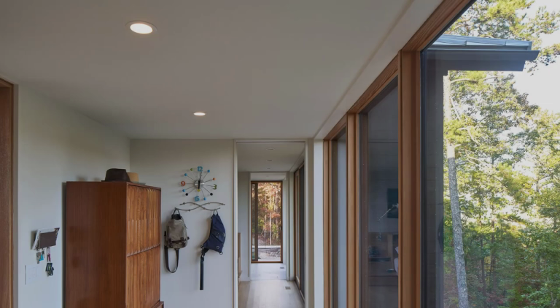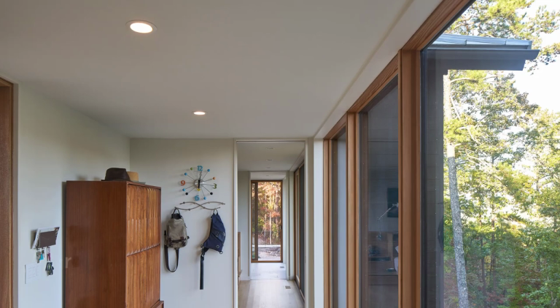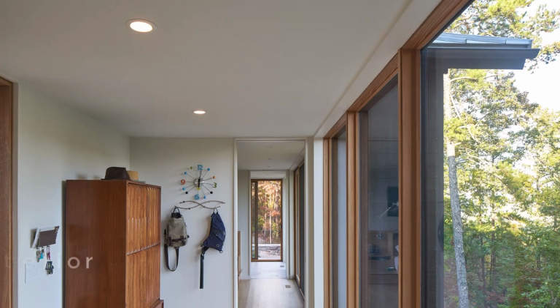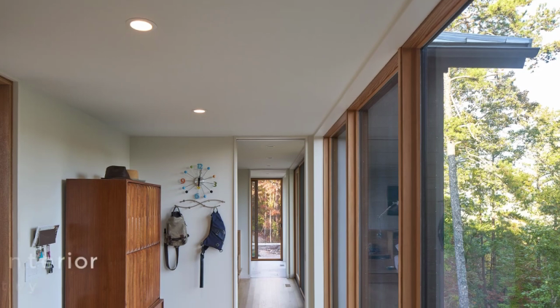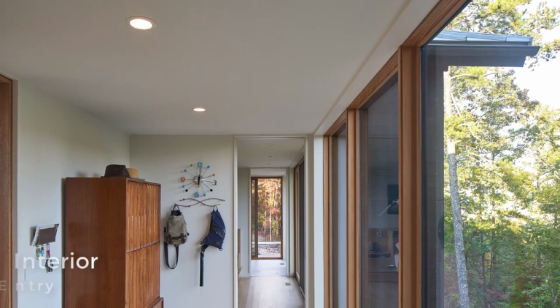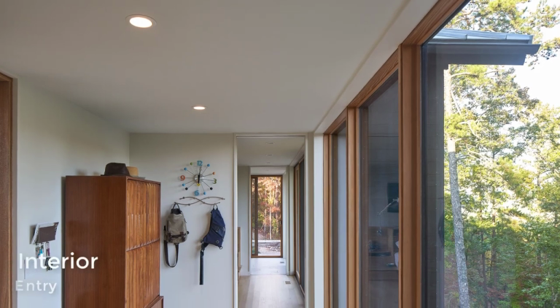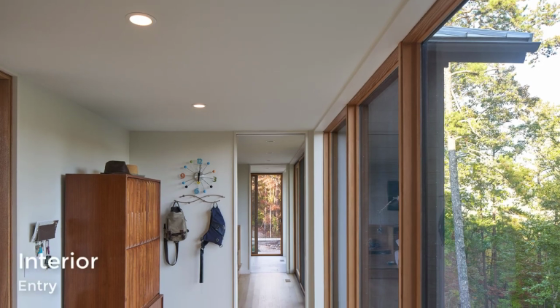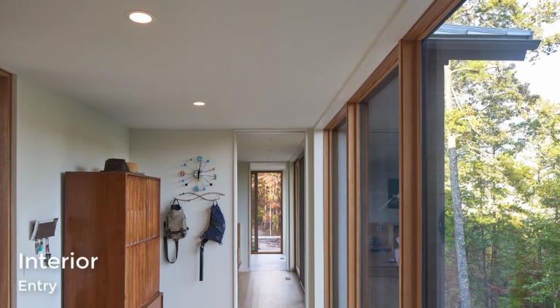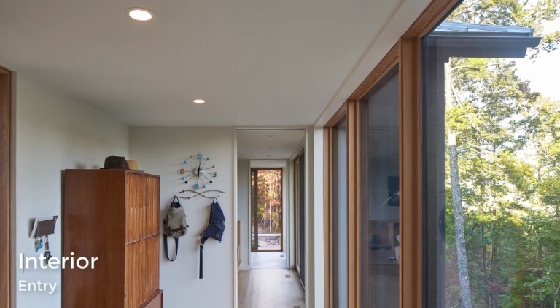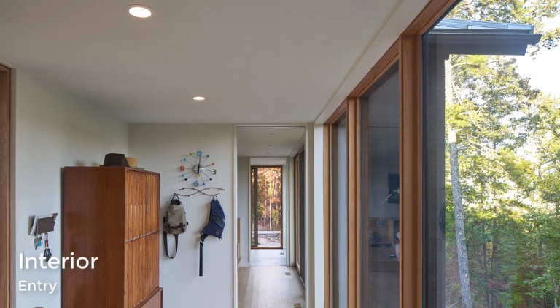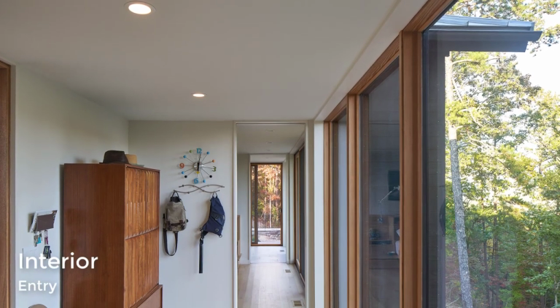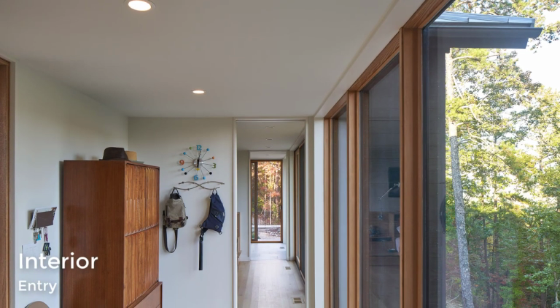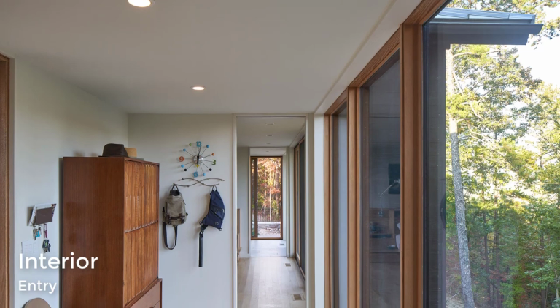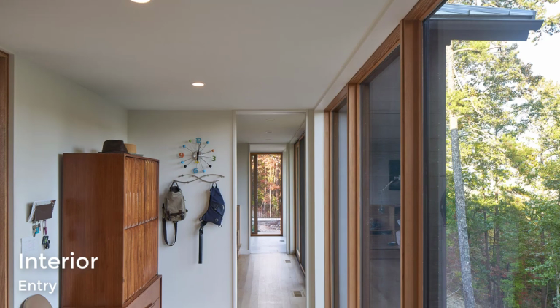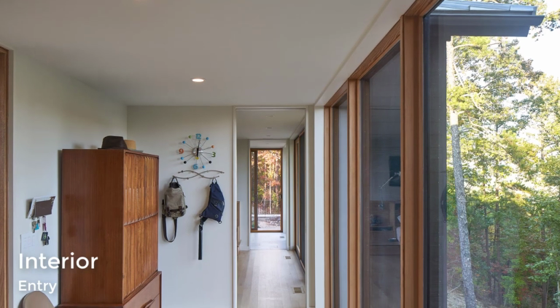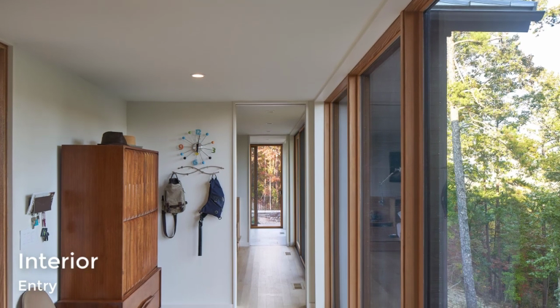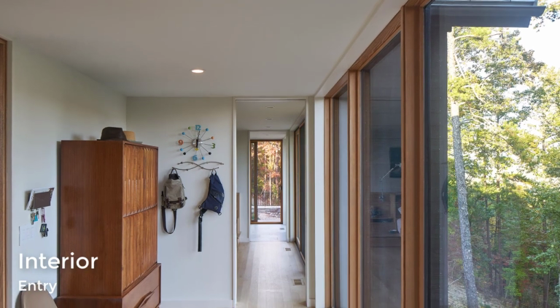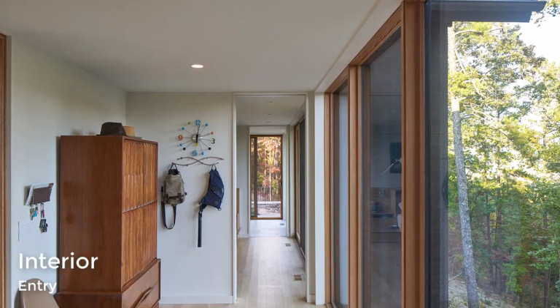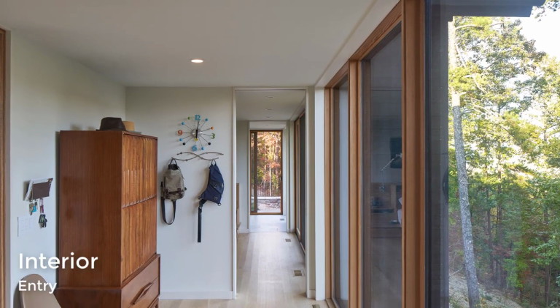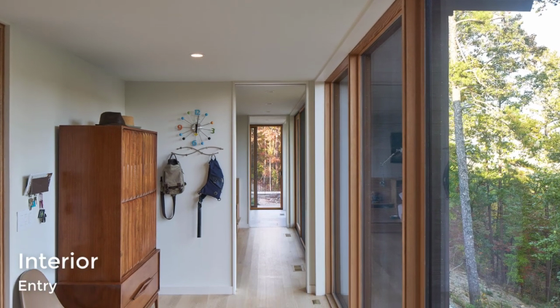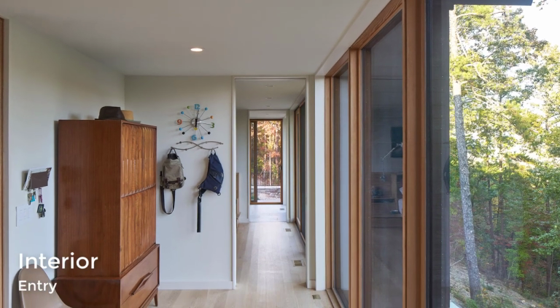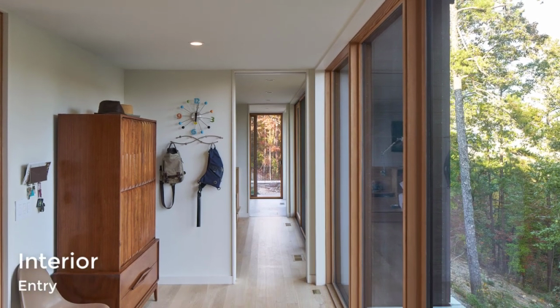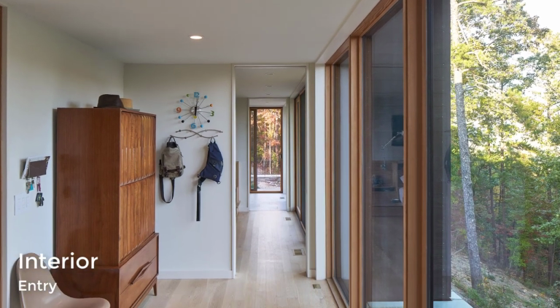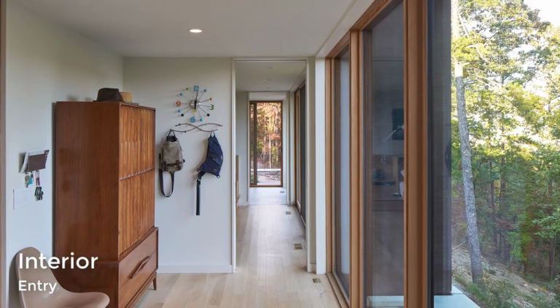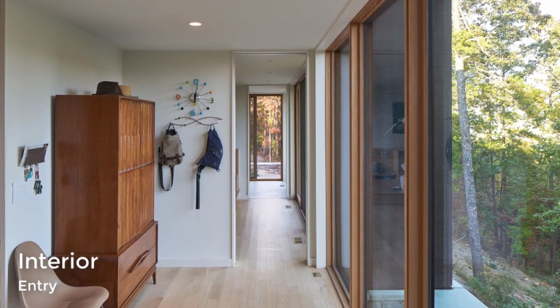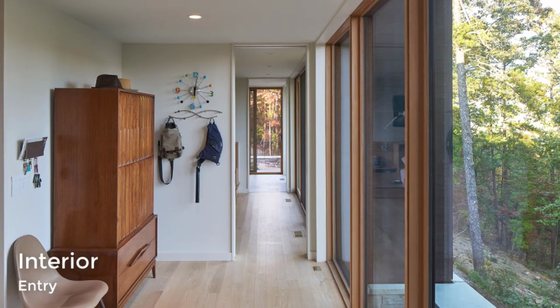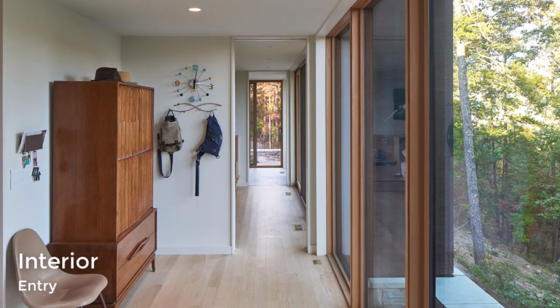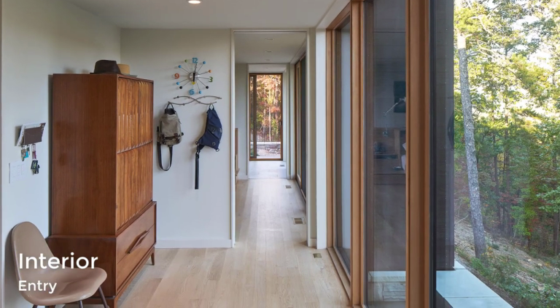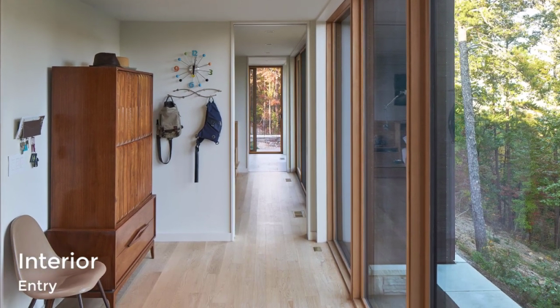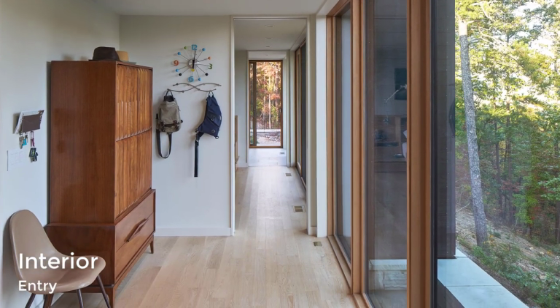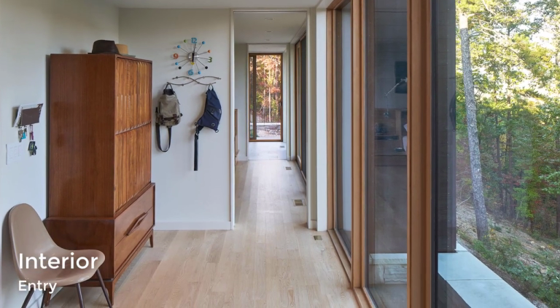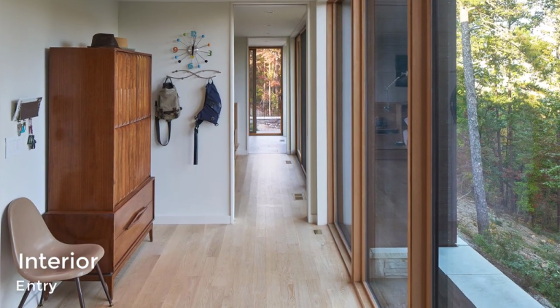Inside the home, large floor-to-ceiling windows frame views of the trees and create an abundance of natural light for the hallways.